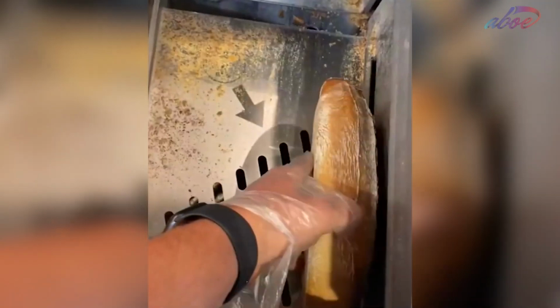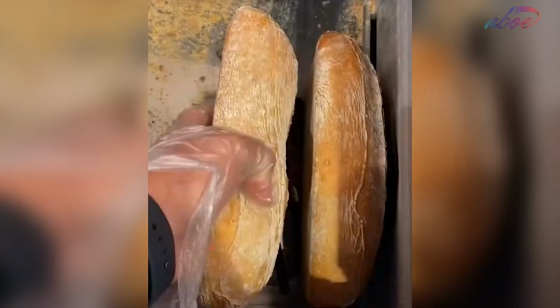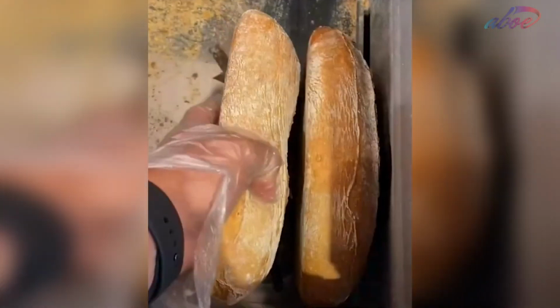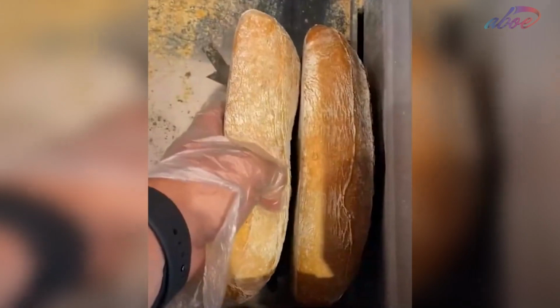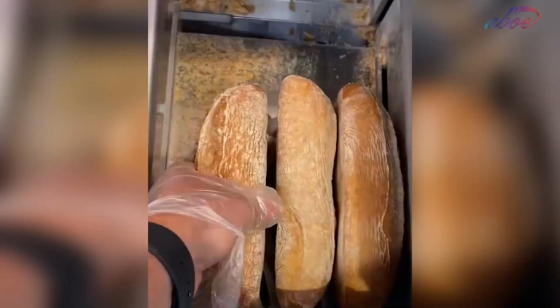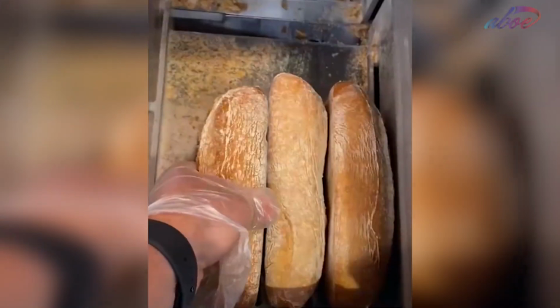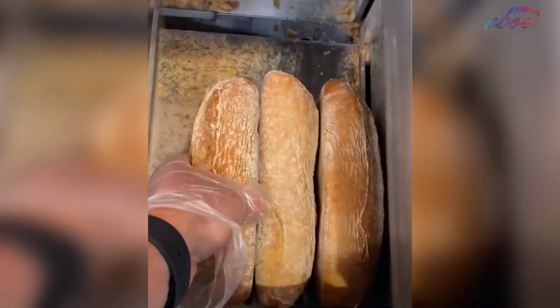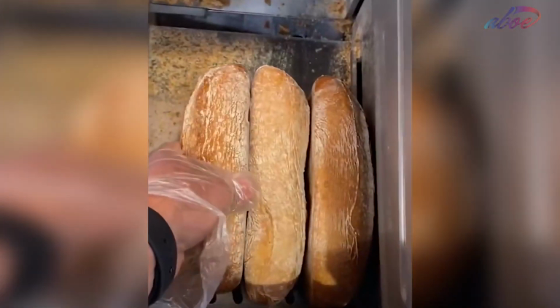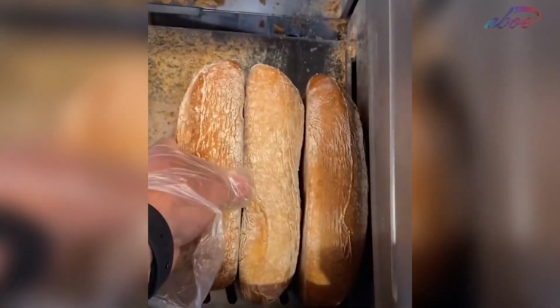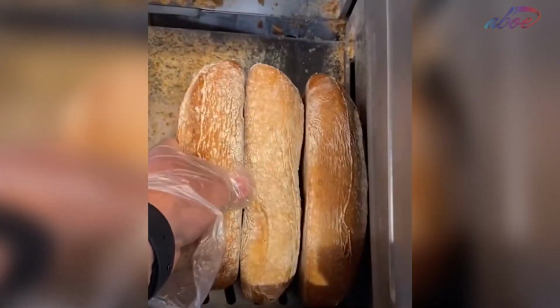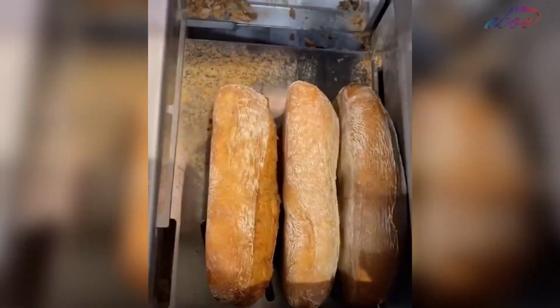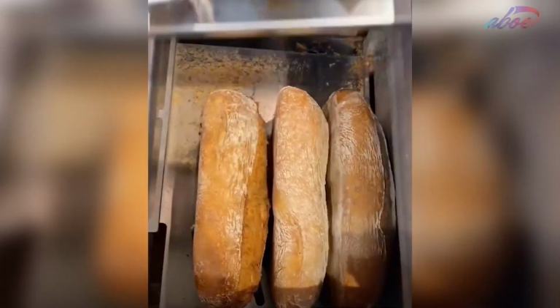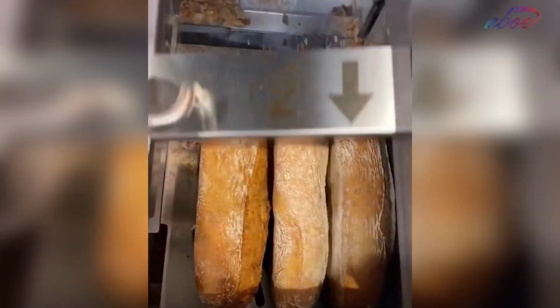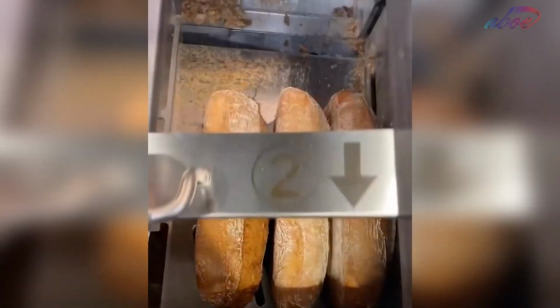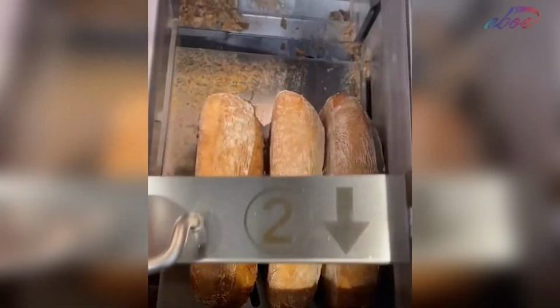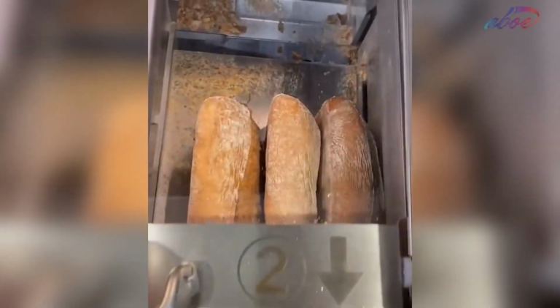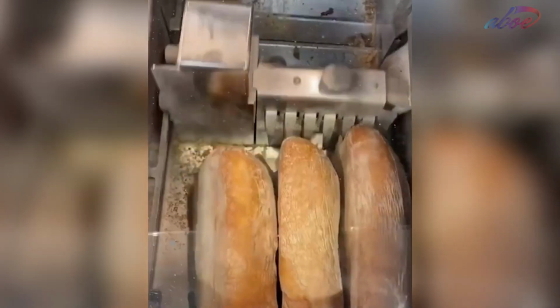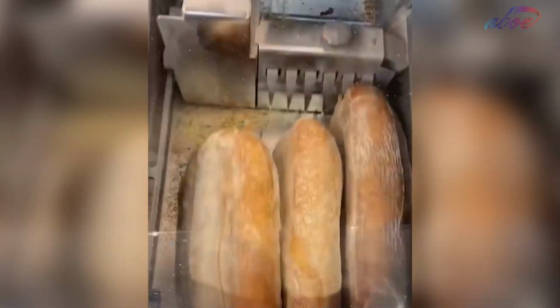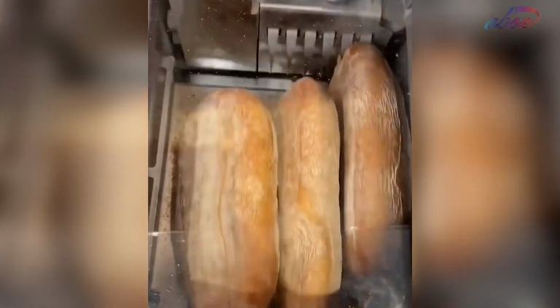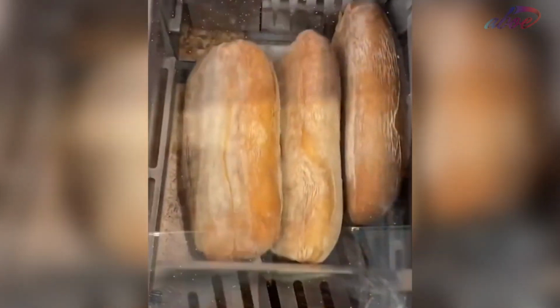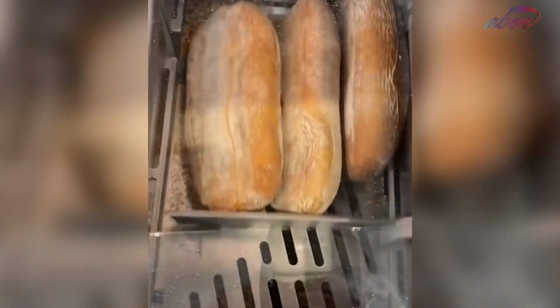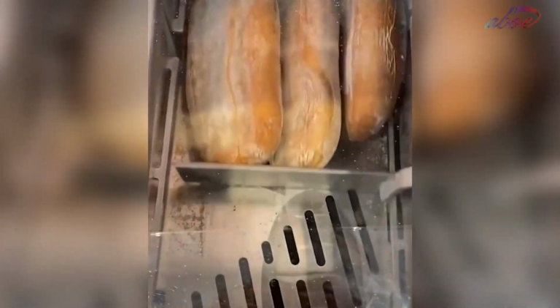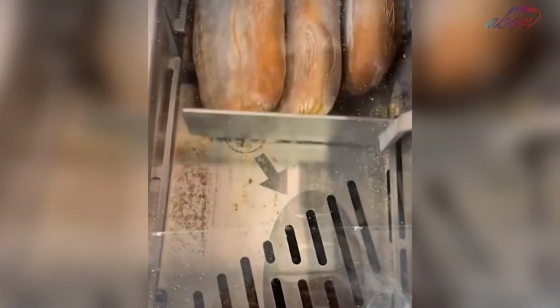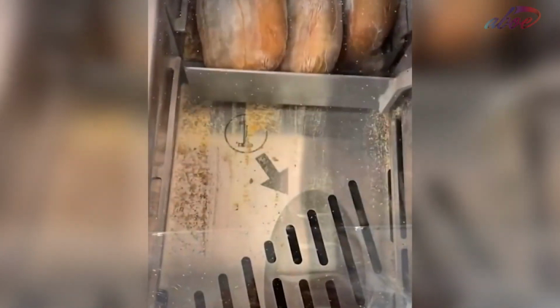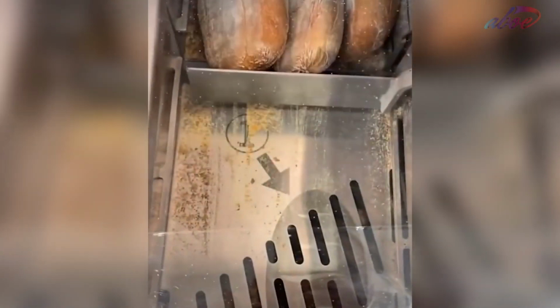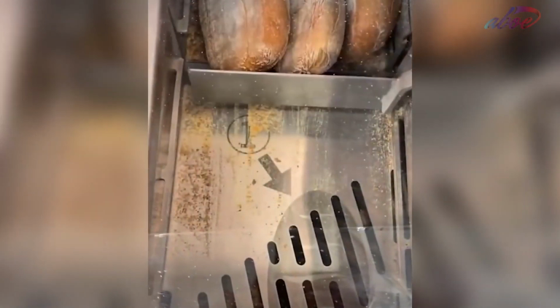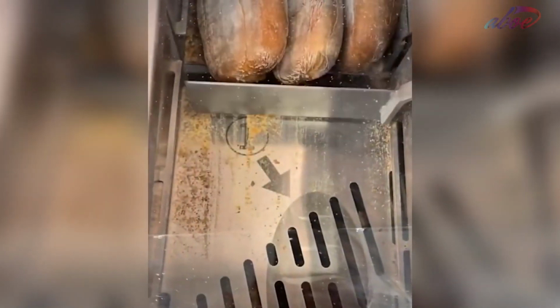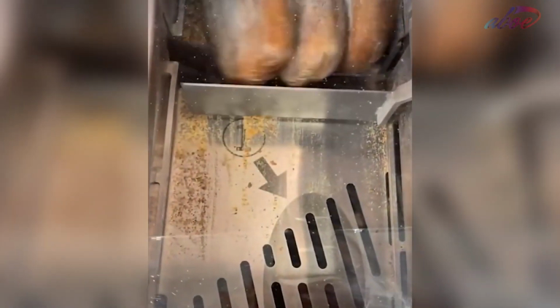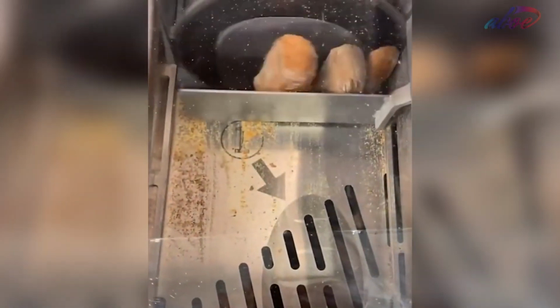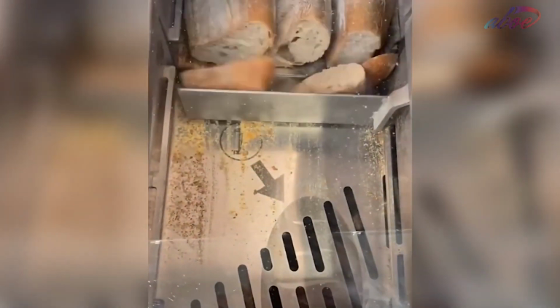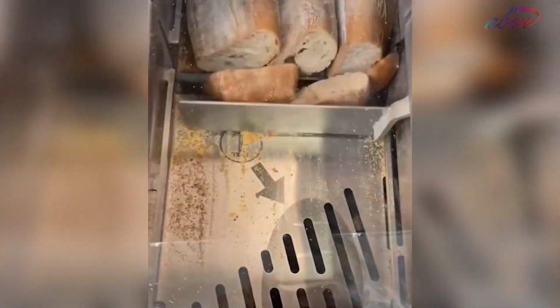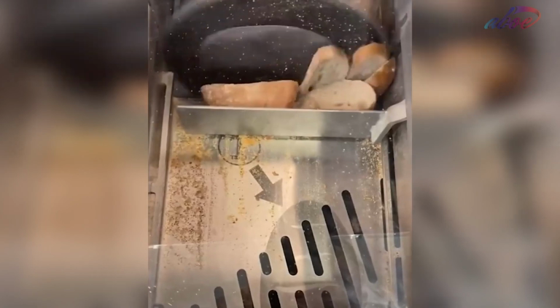This bread slicer is used in a lot of supermarkets and it cuts the bread precisely and efficiently.